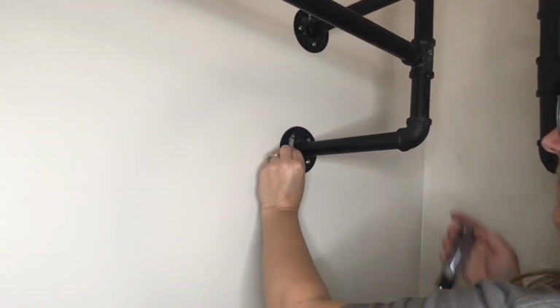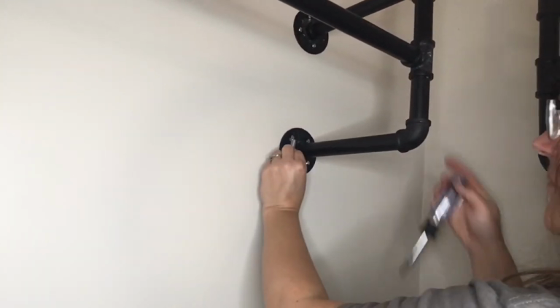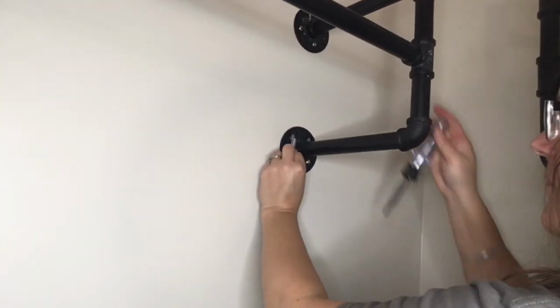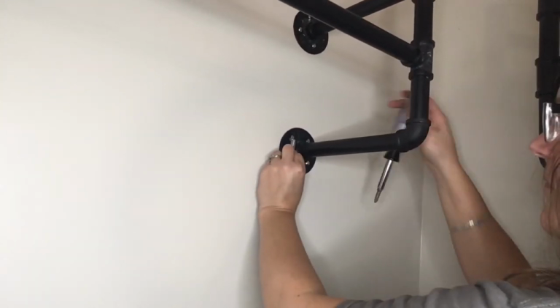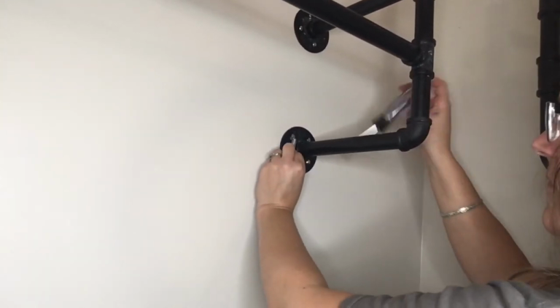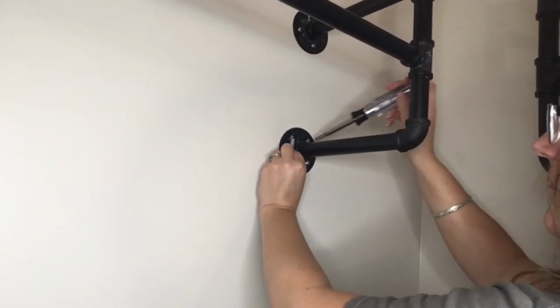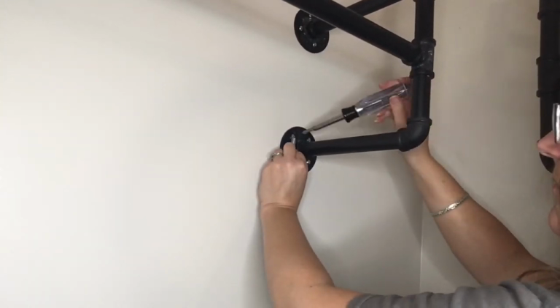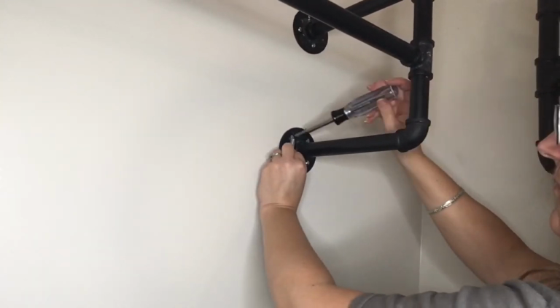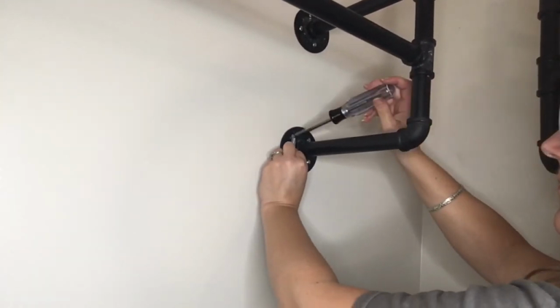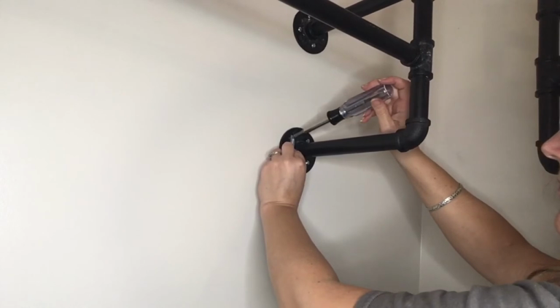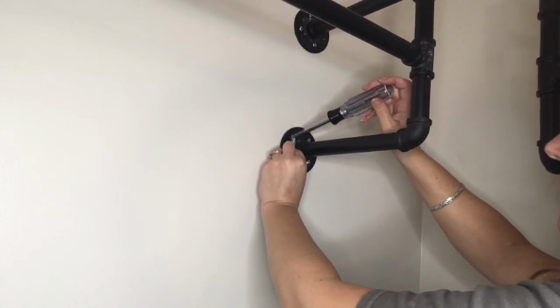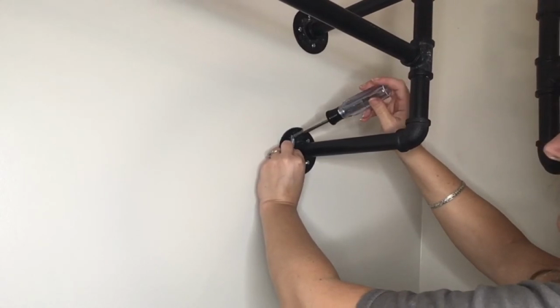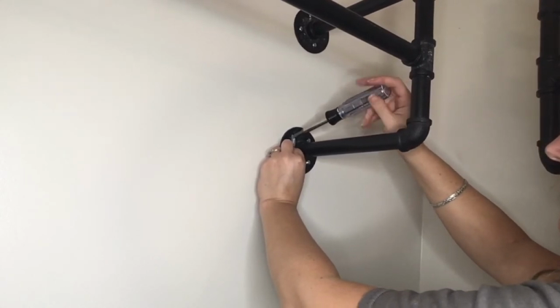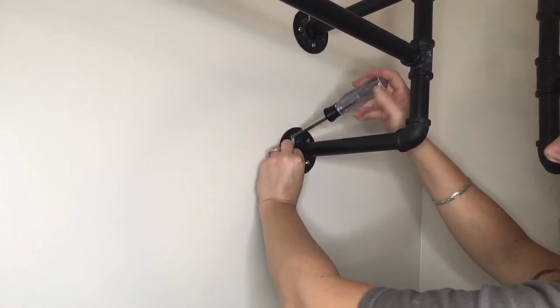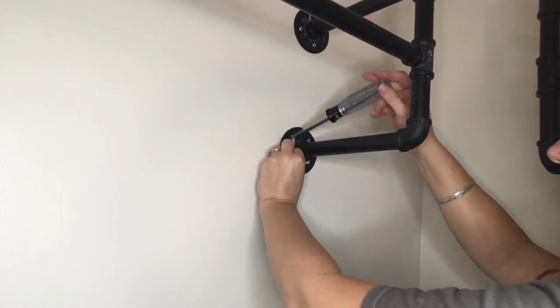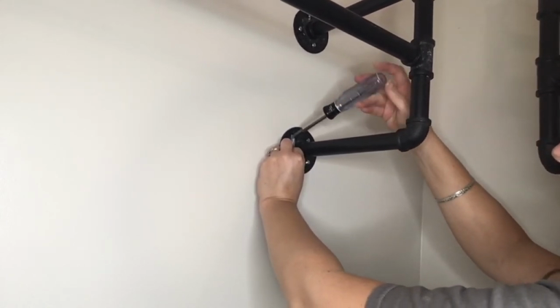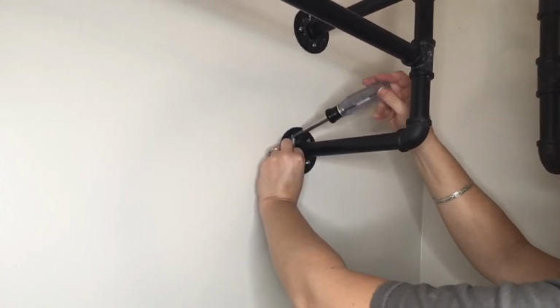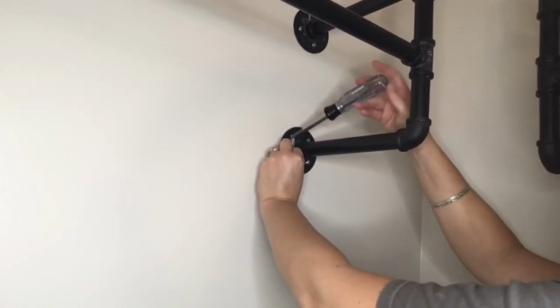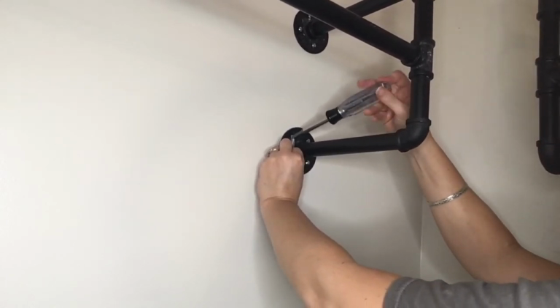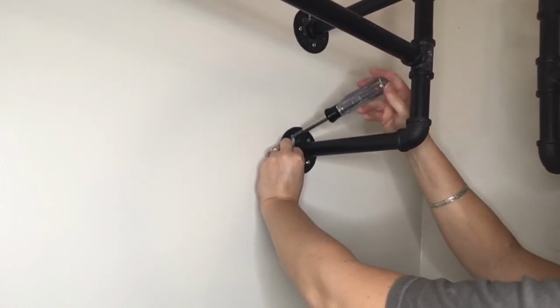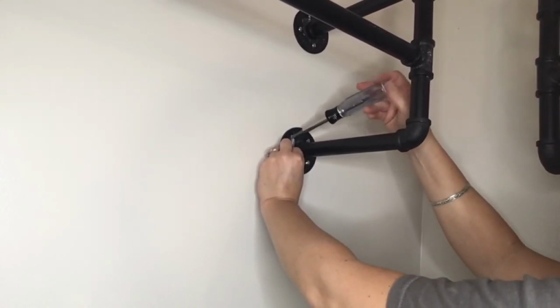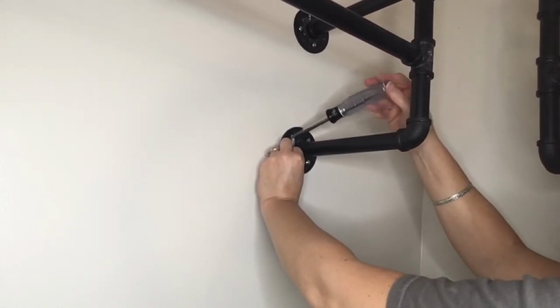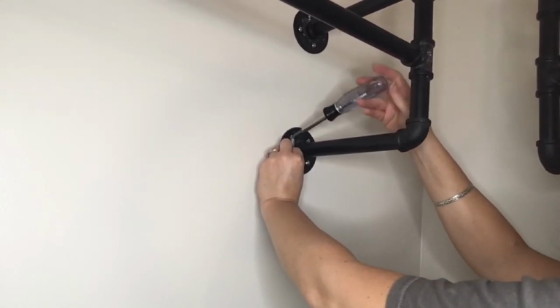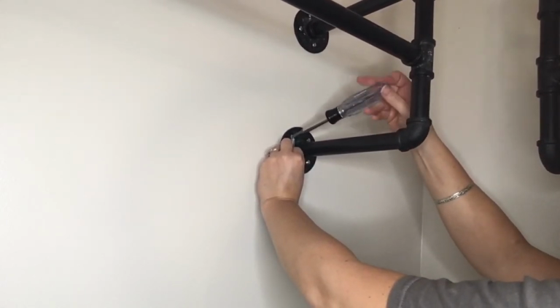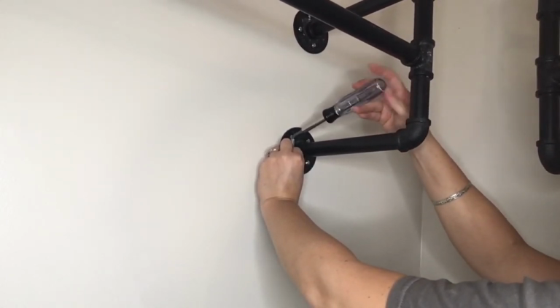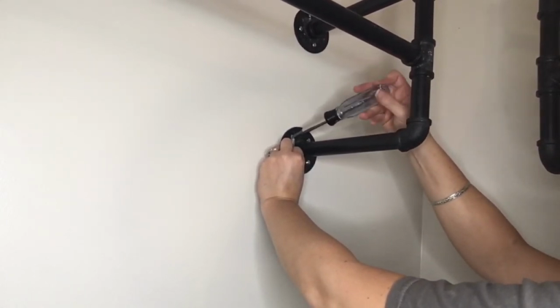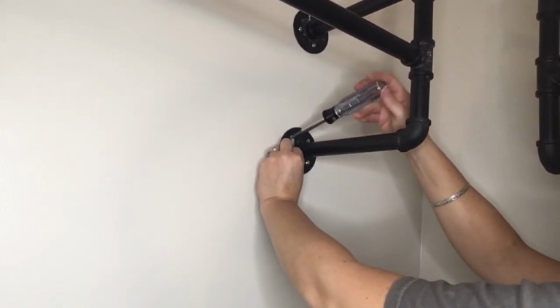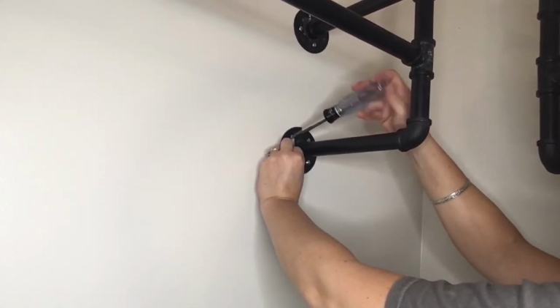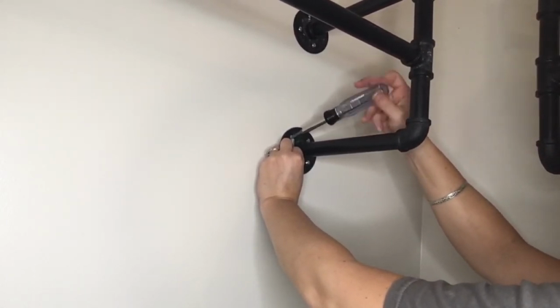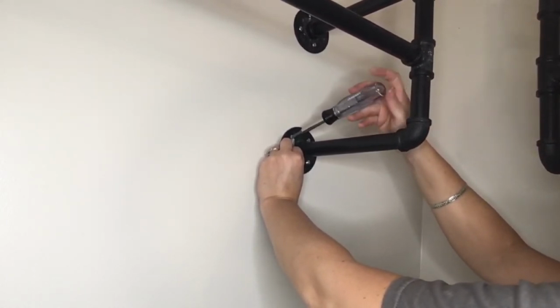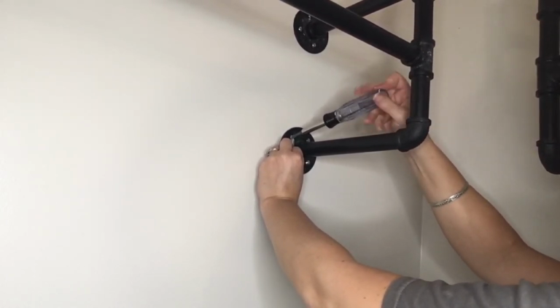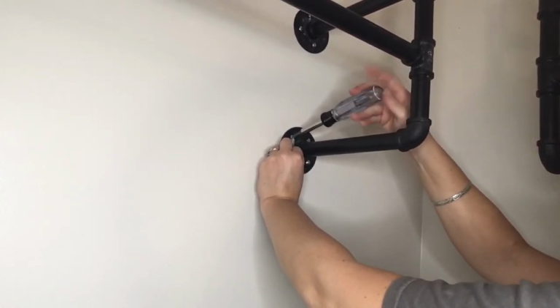I dropped my screwdriver in the process several times and it sparked - I couldn't believe it. I was so afraid I was going to break the porcelain tile.